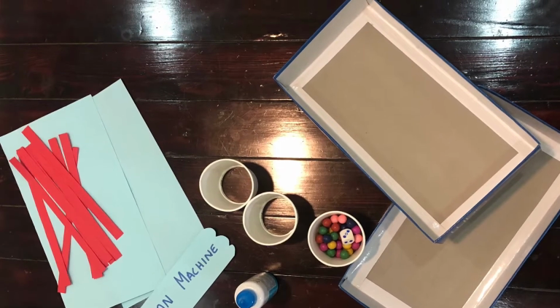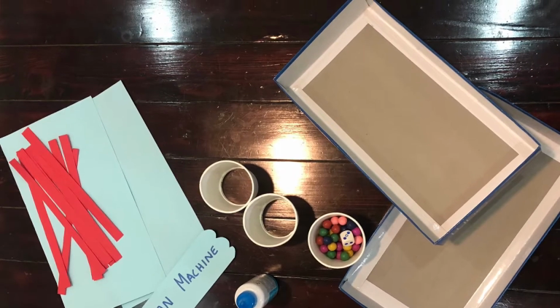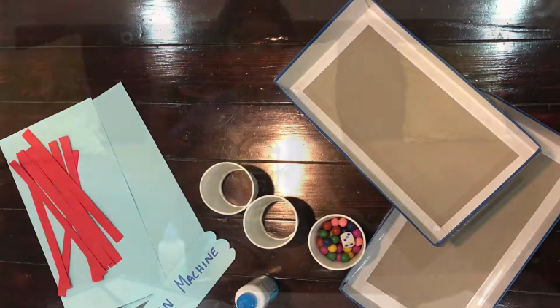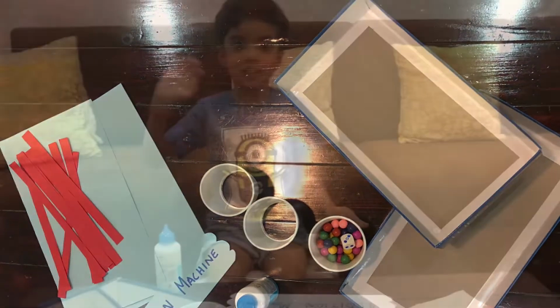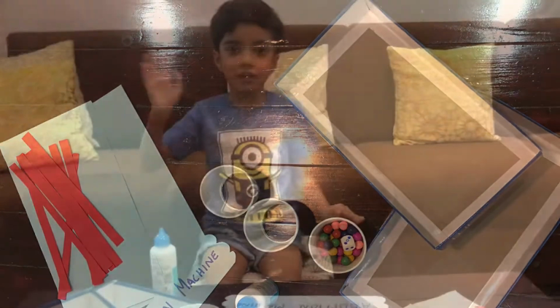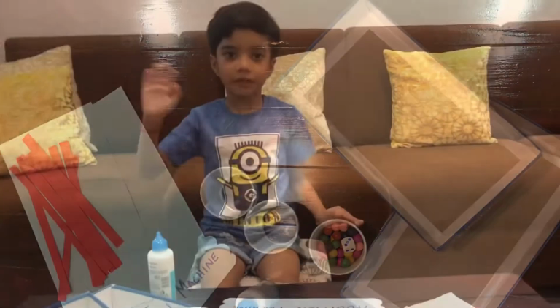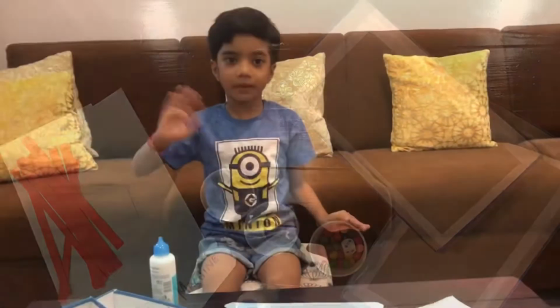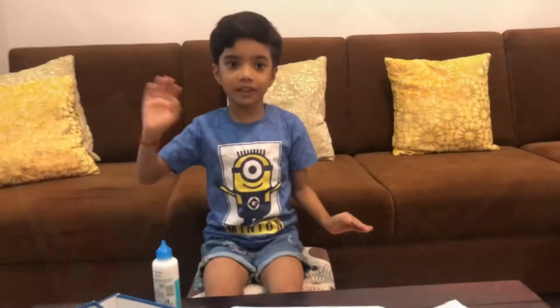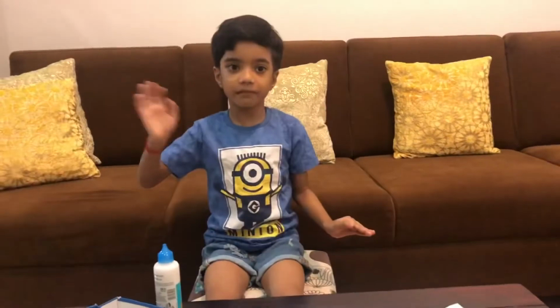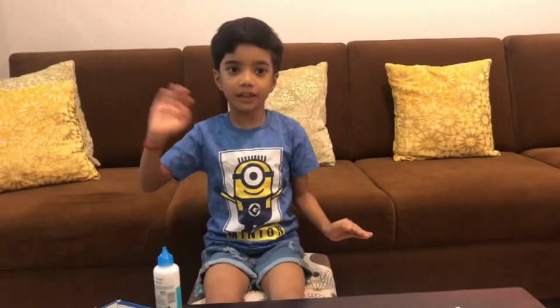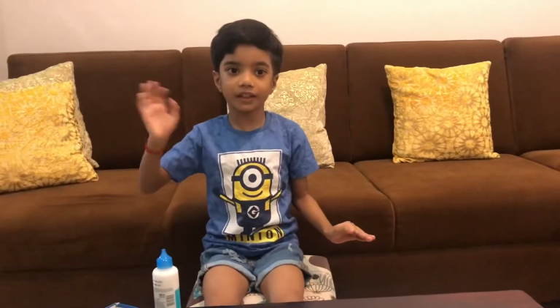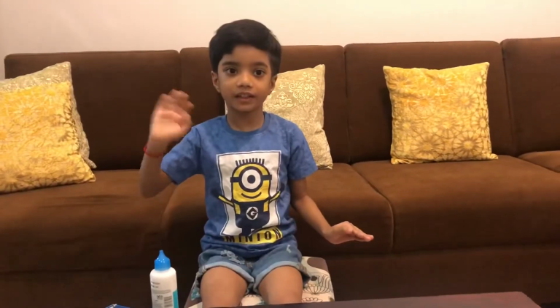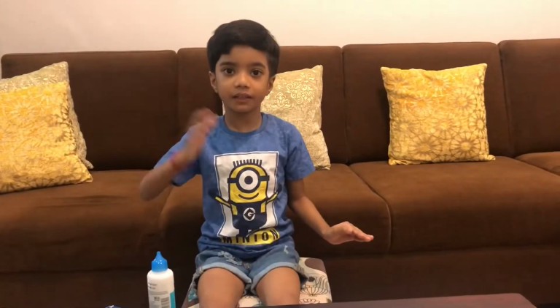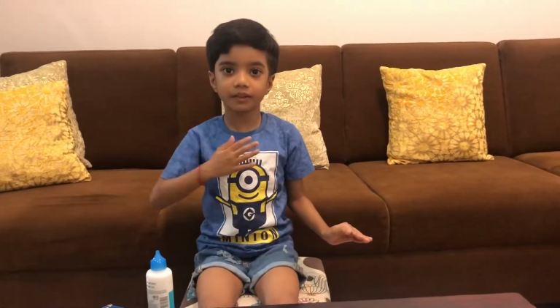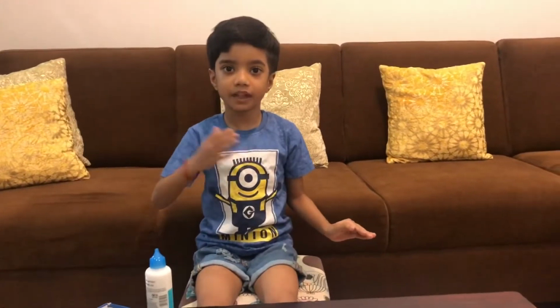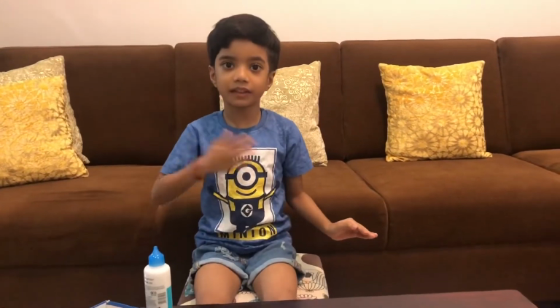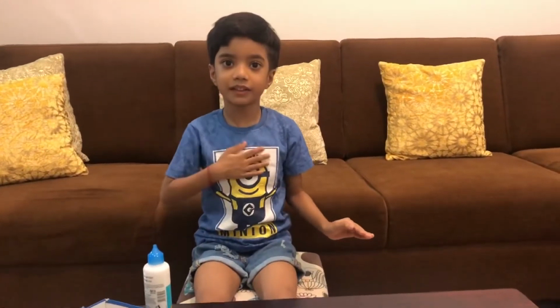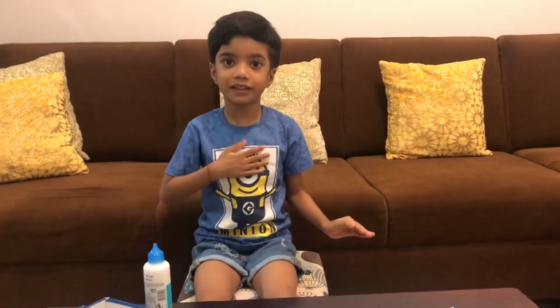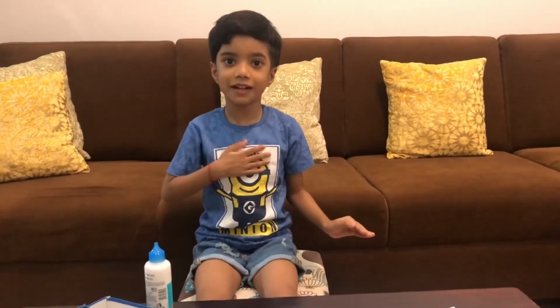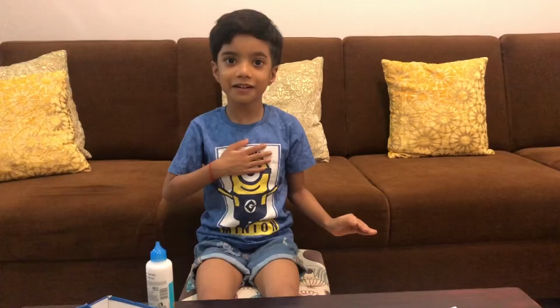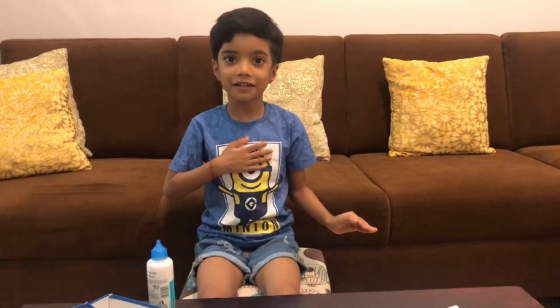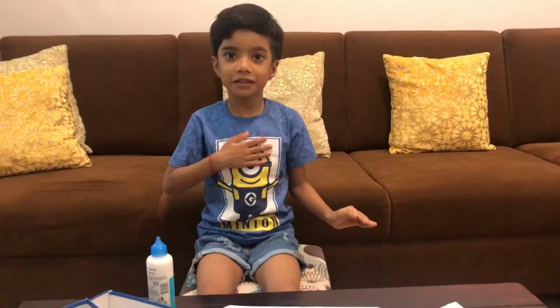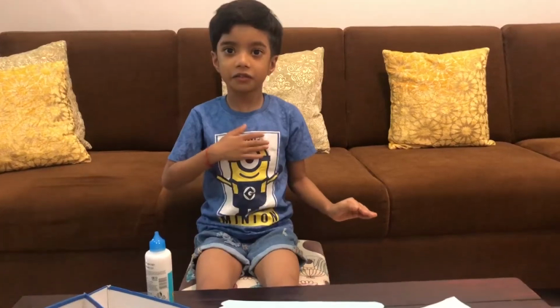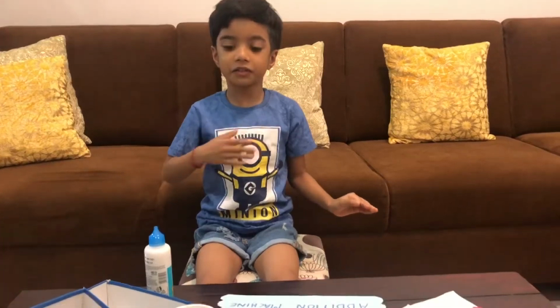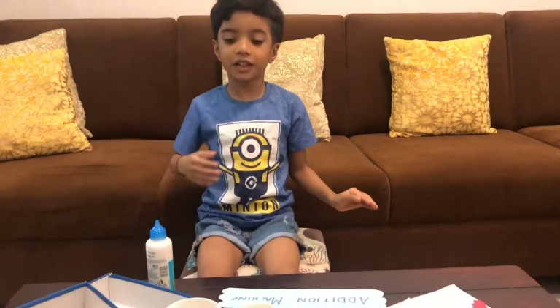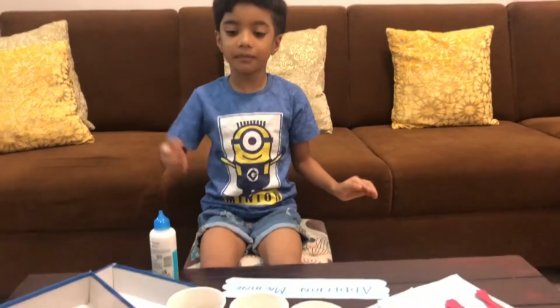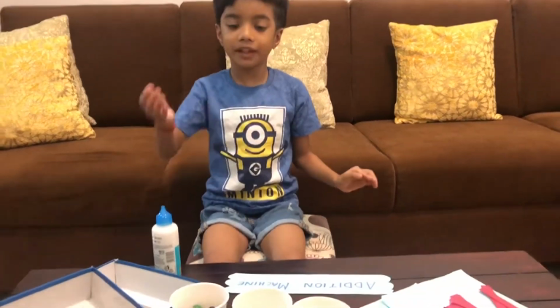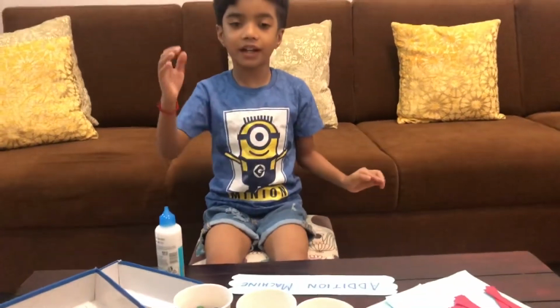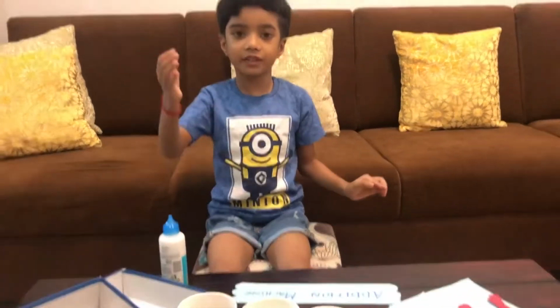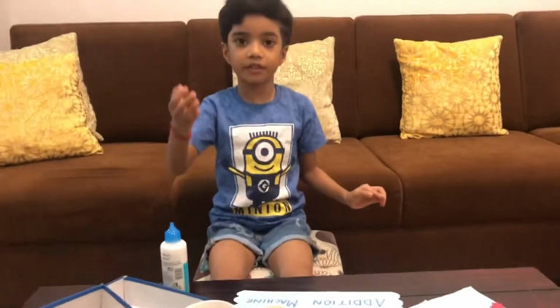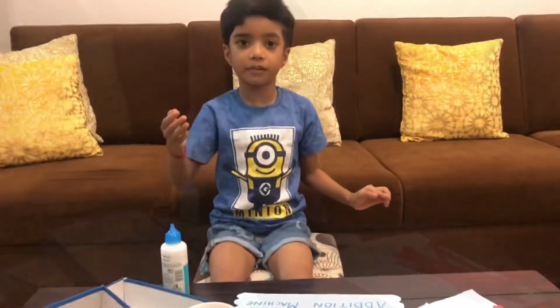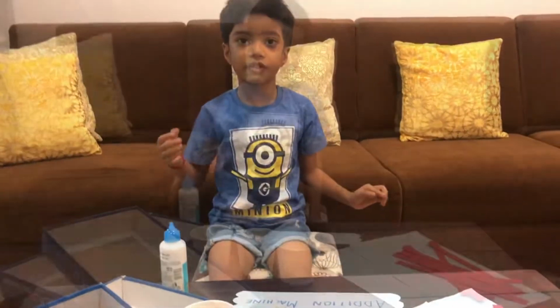Hello everybody, my name is Aditya. Today I will make an addition machine.